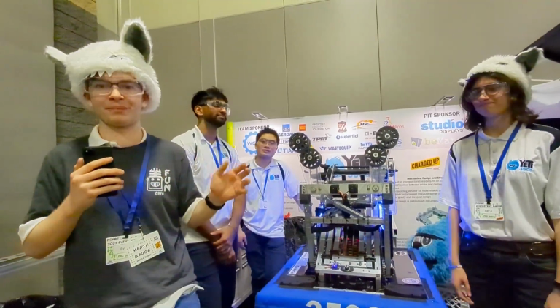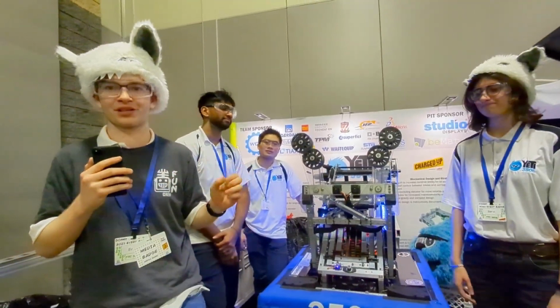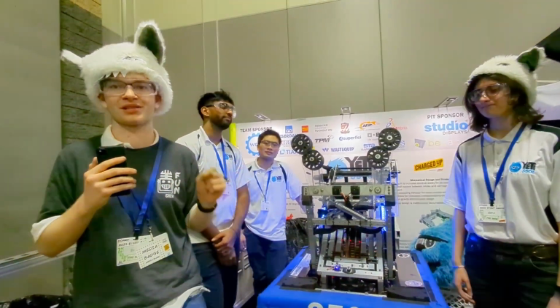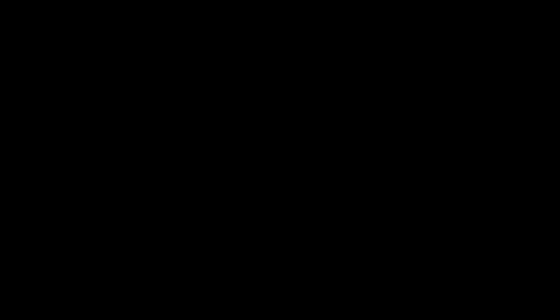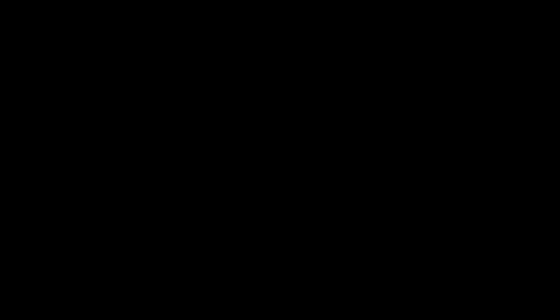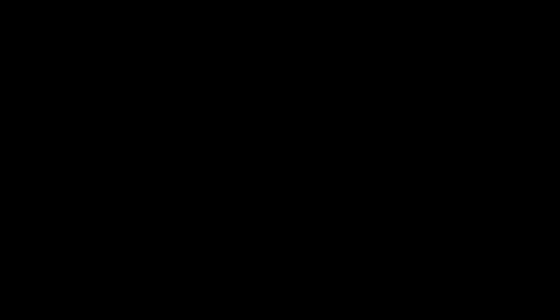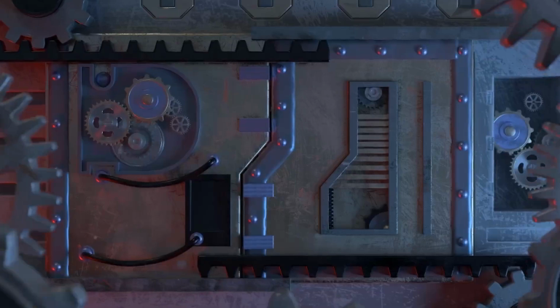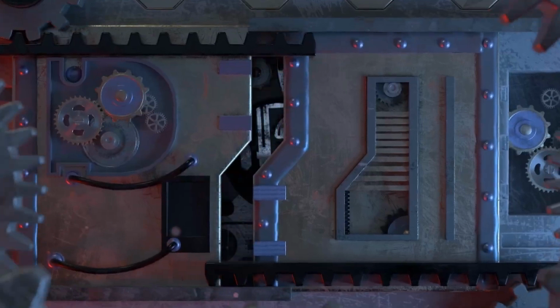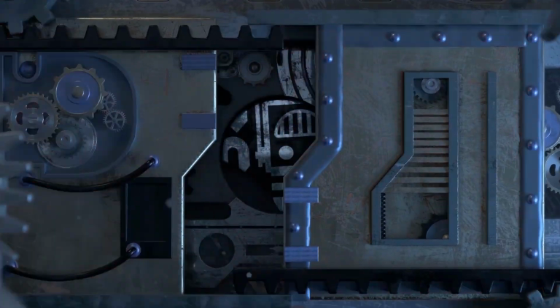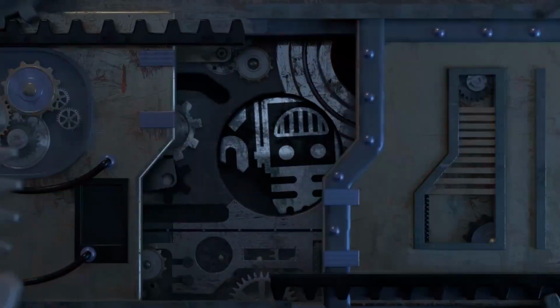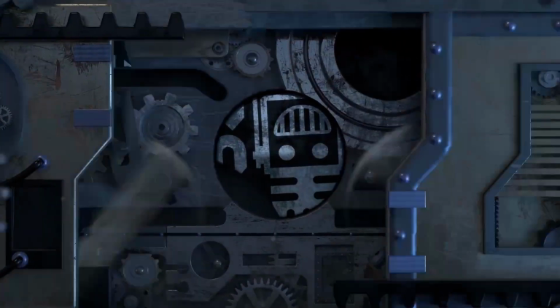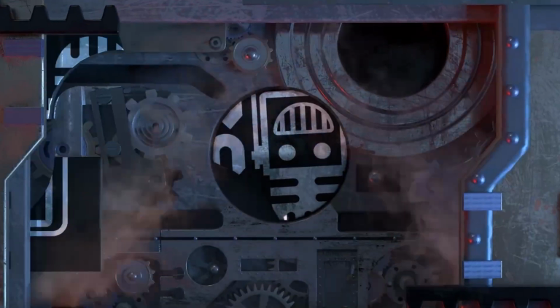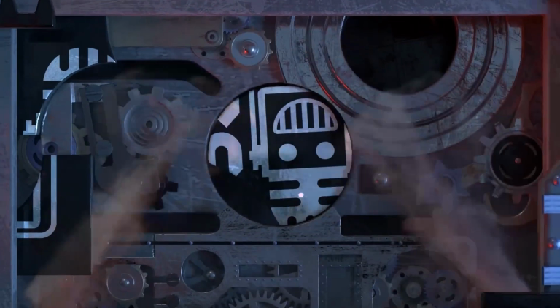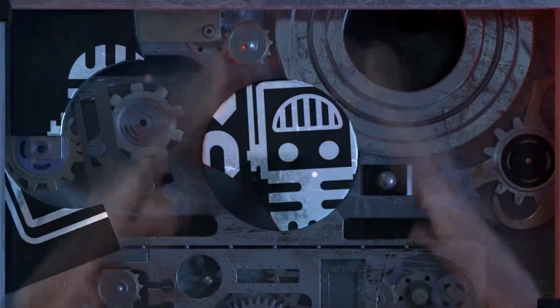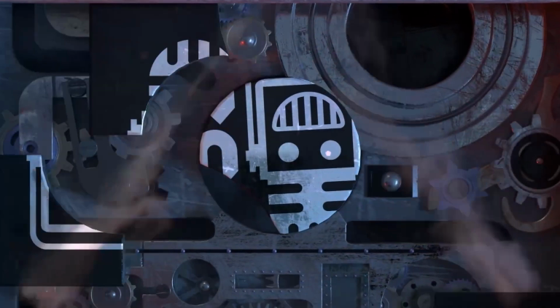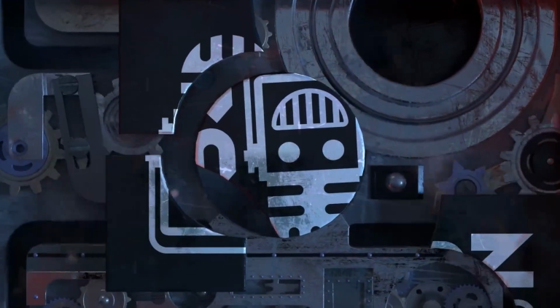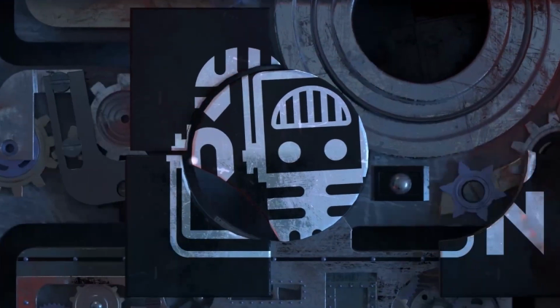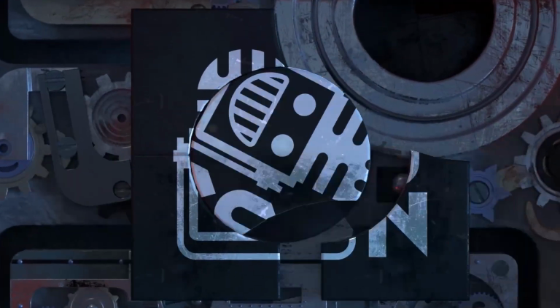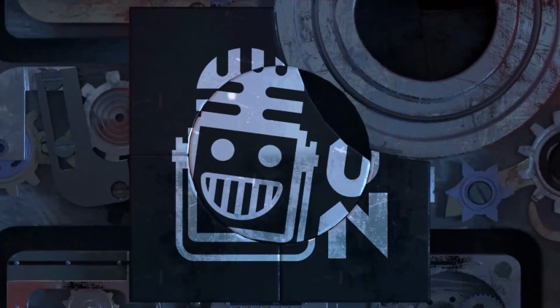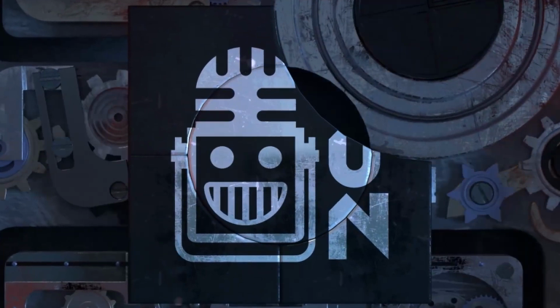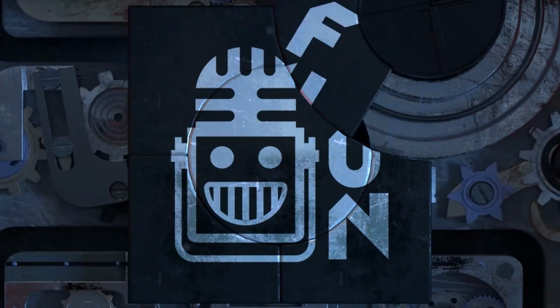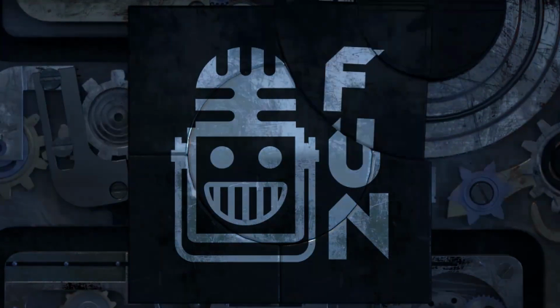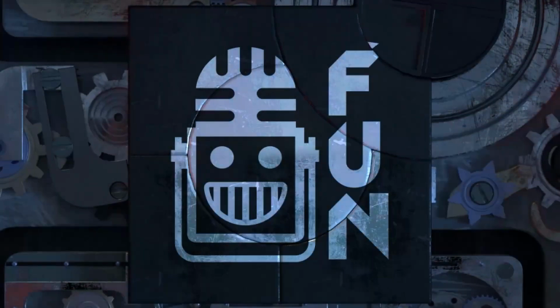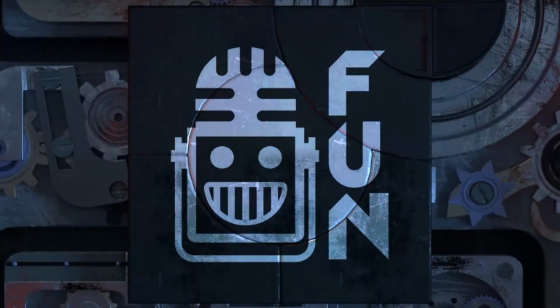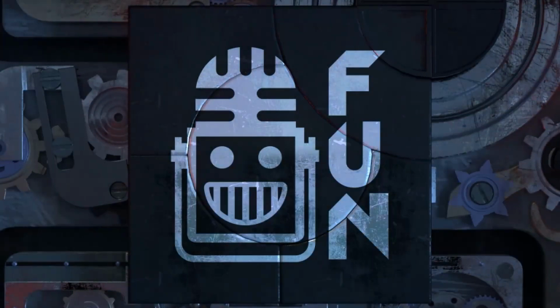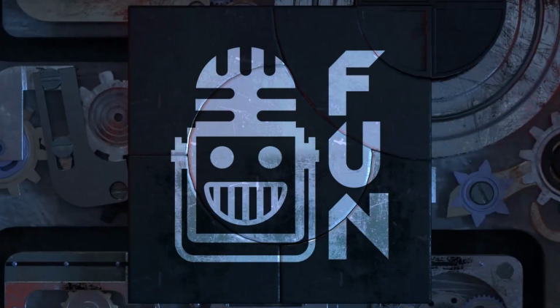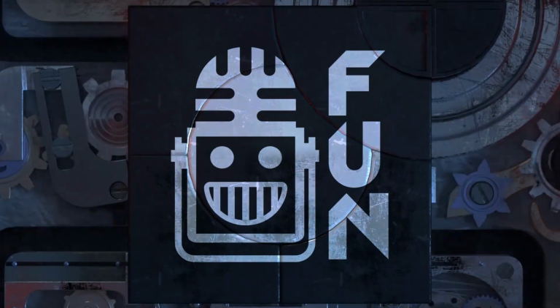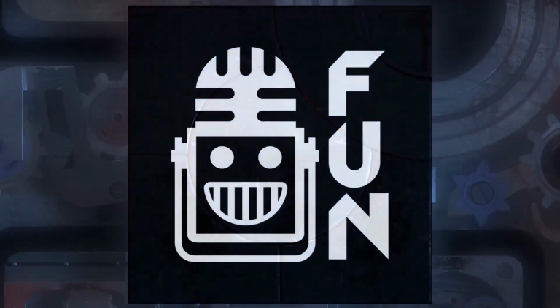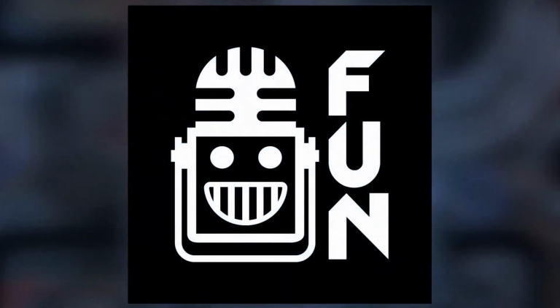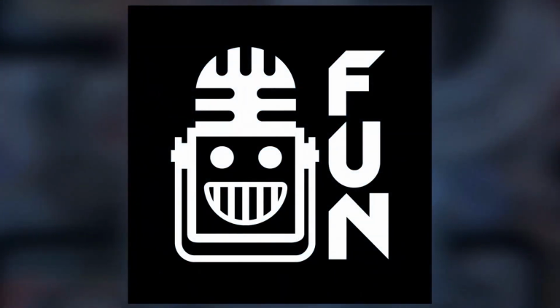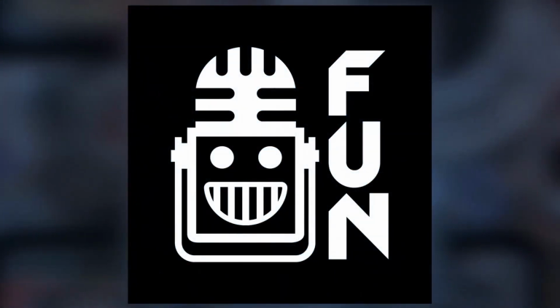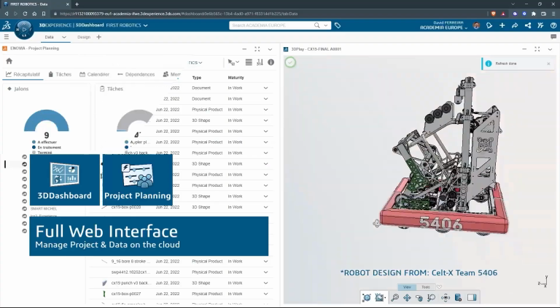Behind the bumpers. This video on First Updates Now is made possible by viewers like you and also the following sponsors.